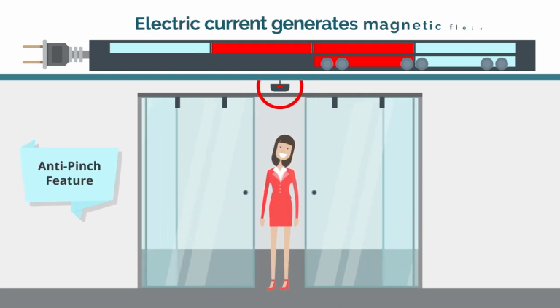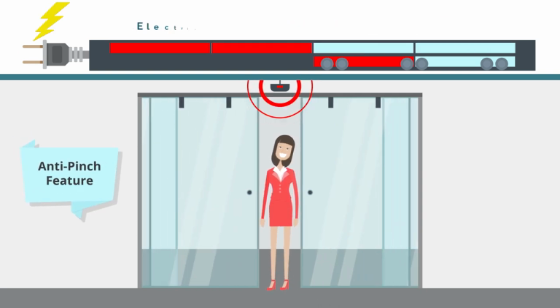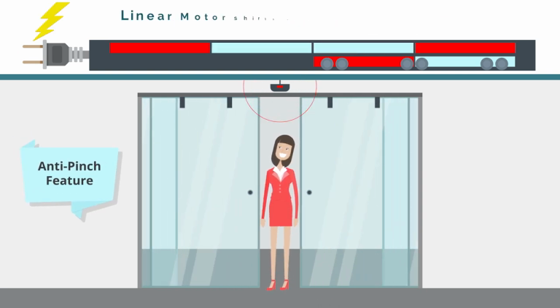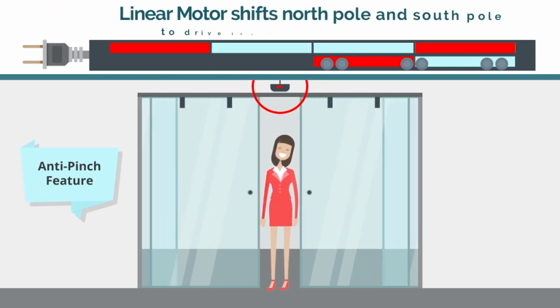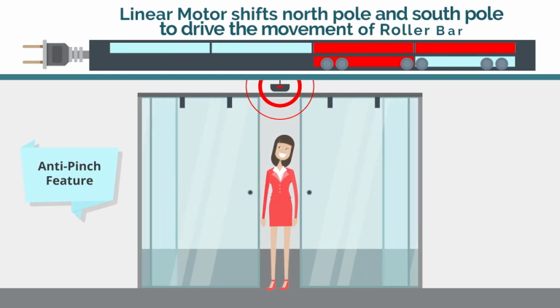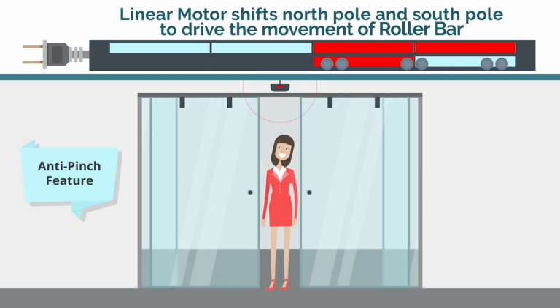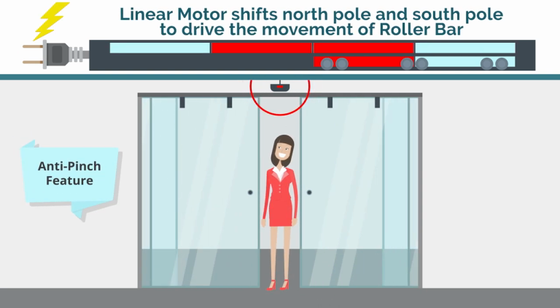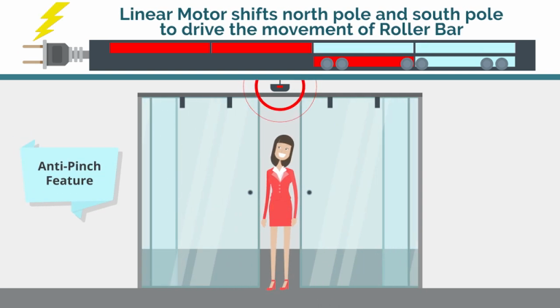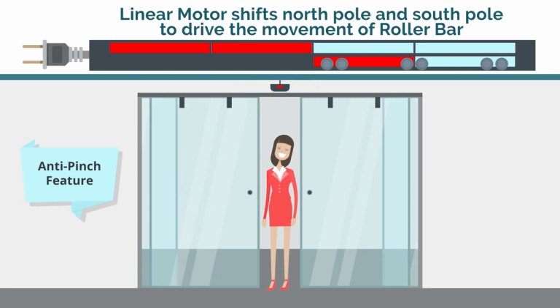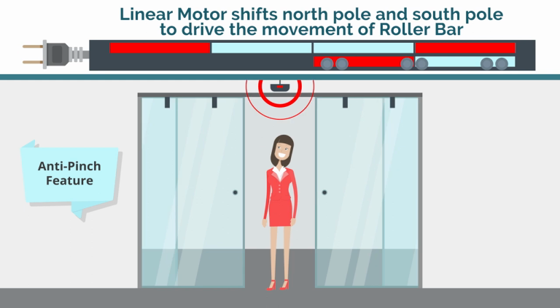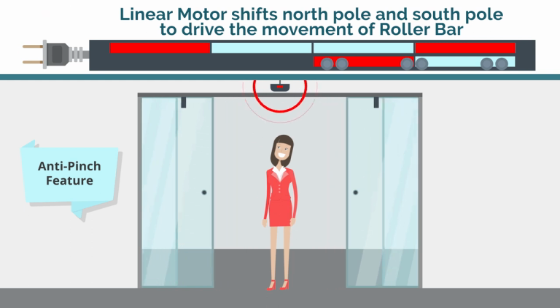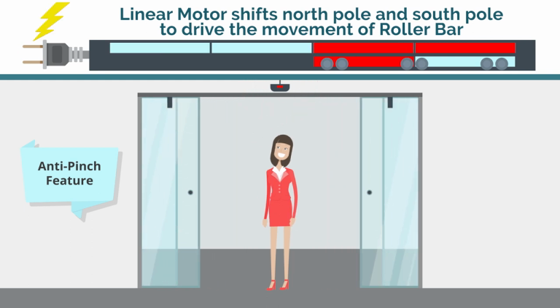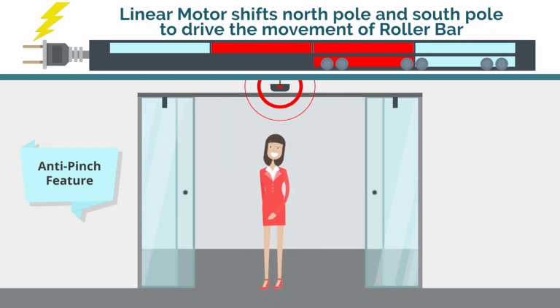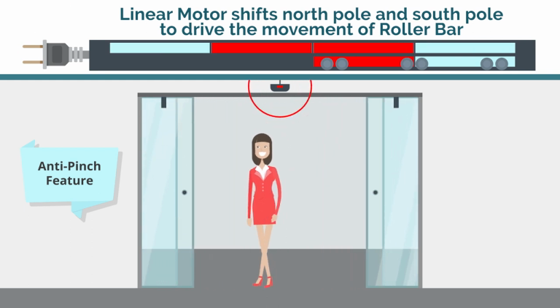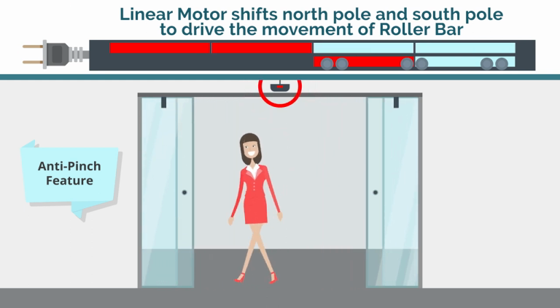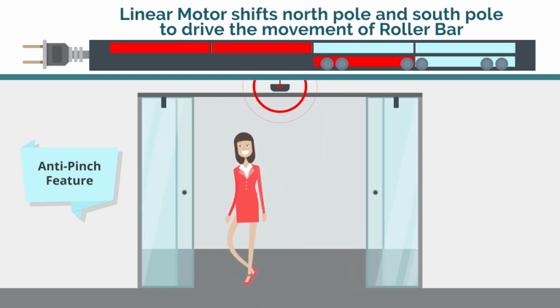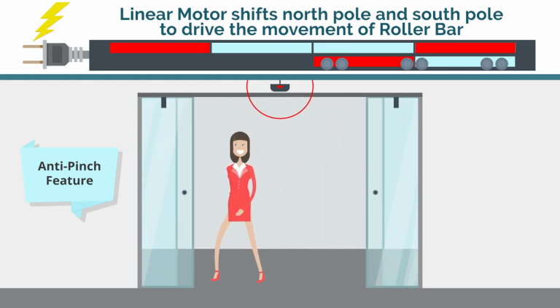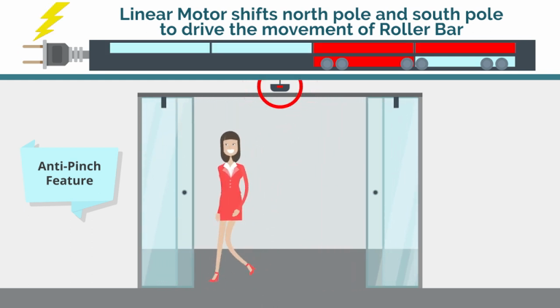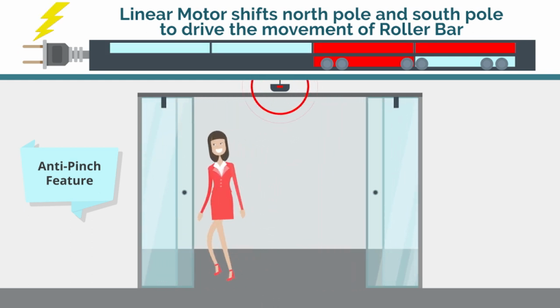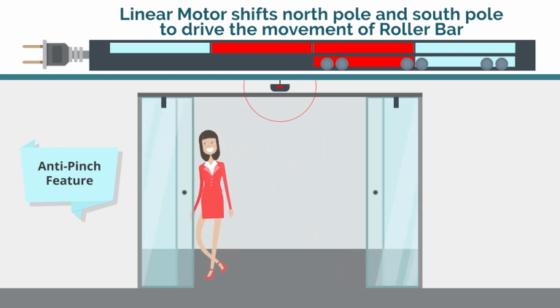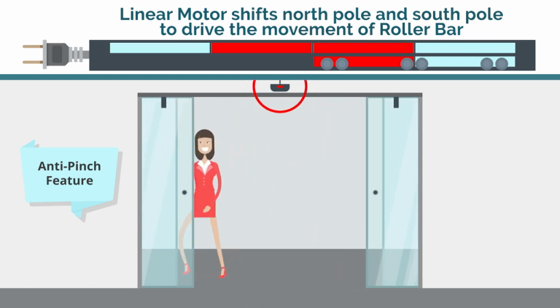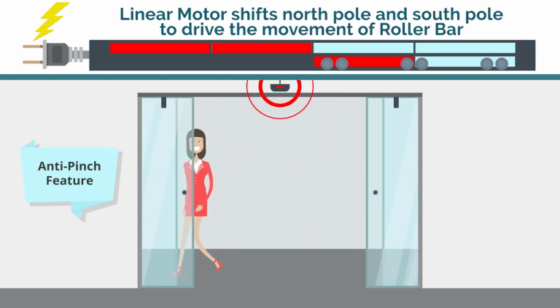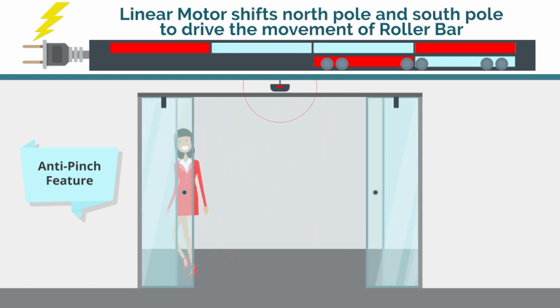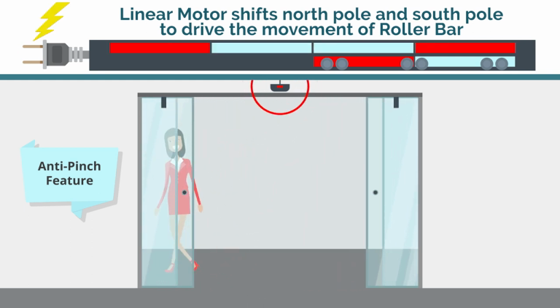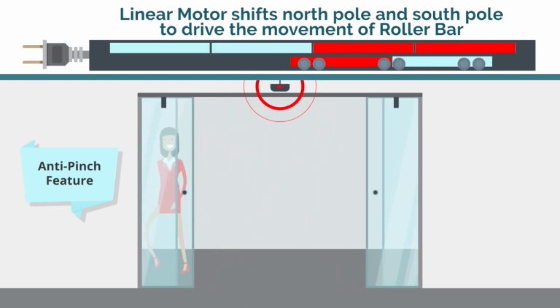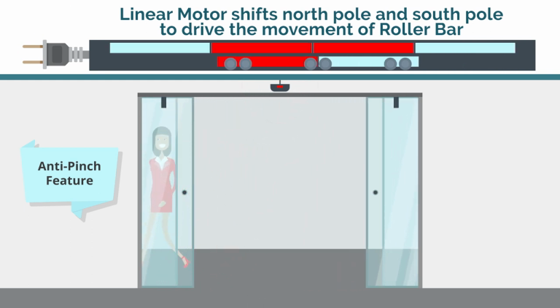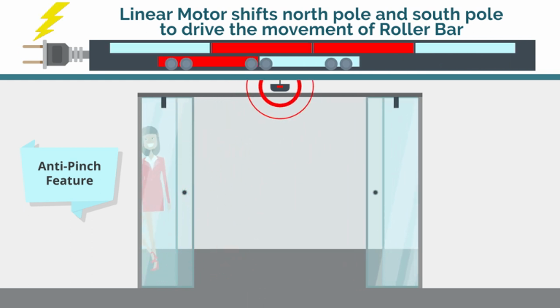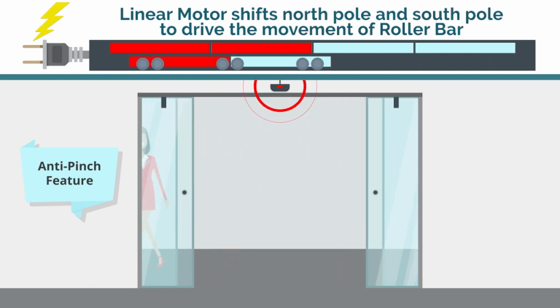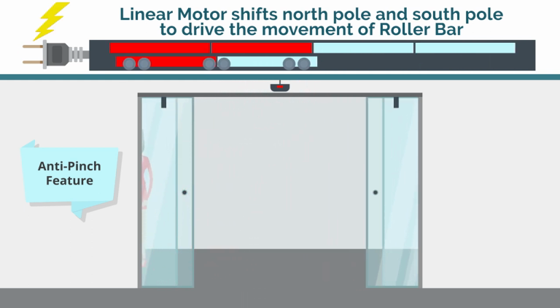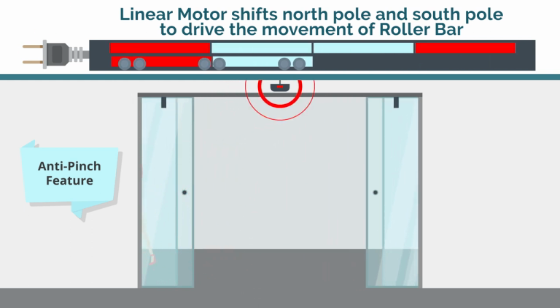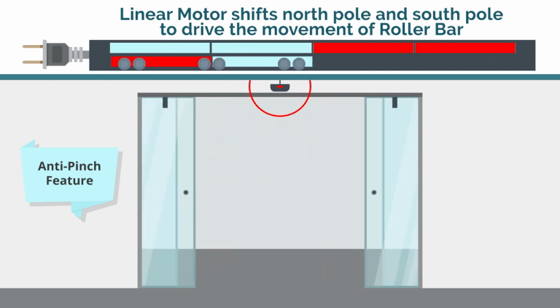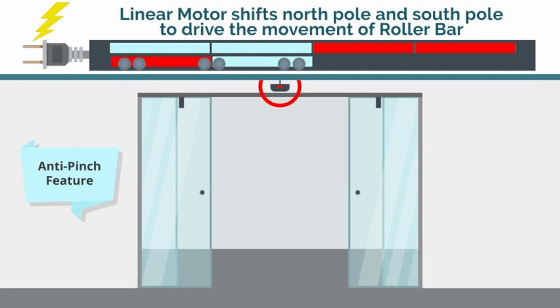Step 2: The linear motor will shift the north pole and south pole consistently in each block to drive the movement of the roller bar.